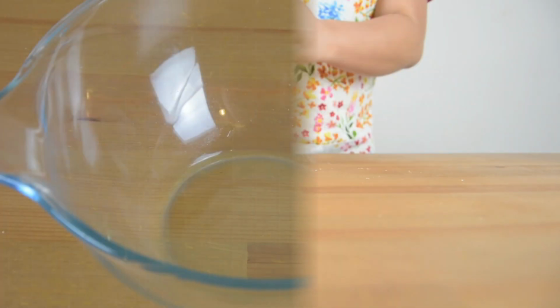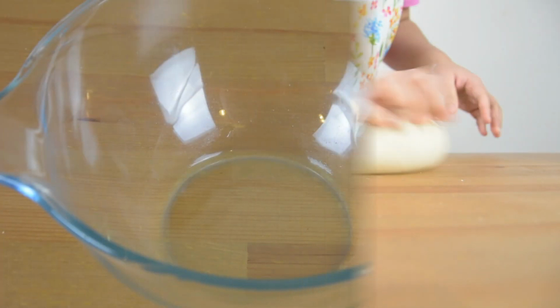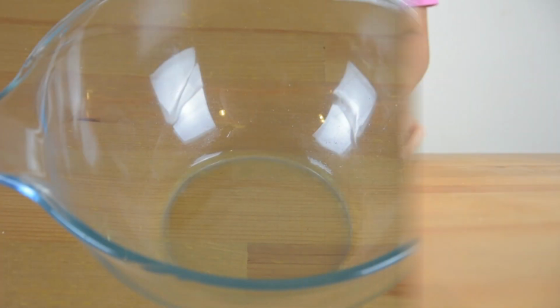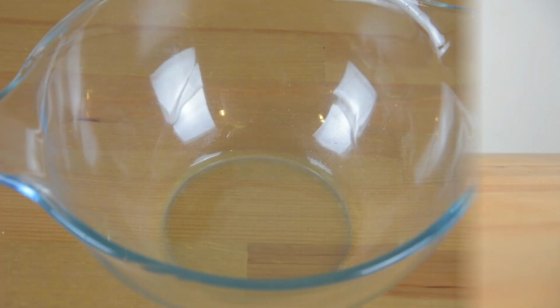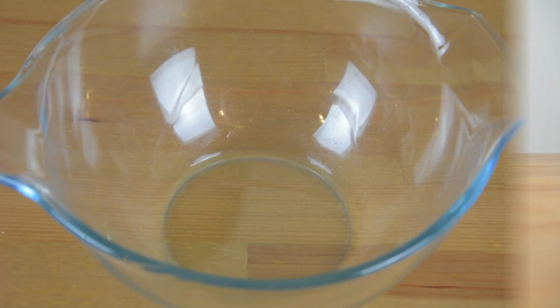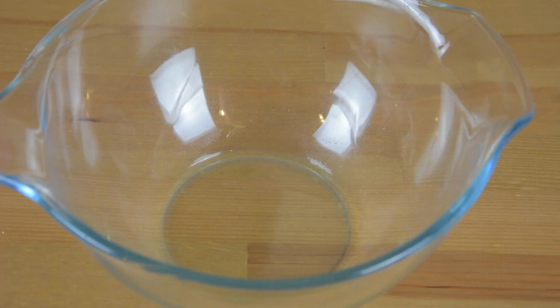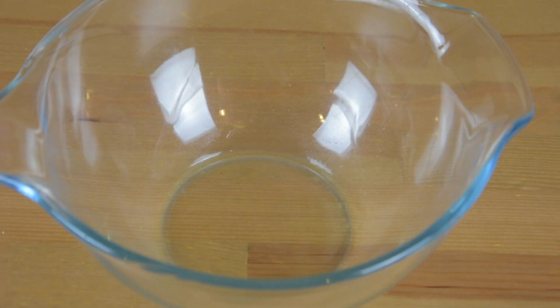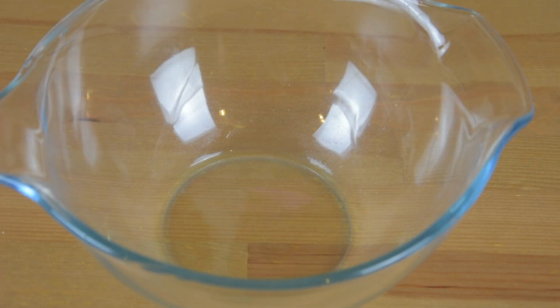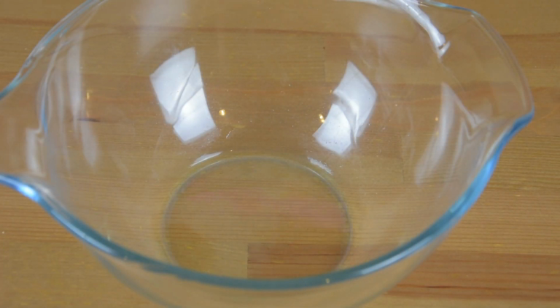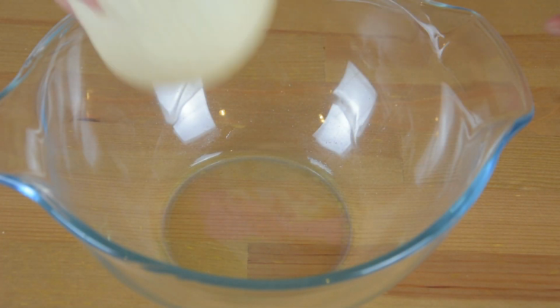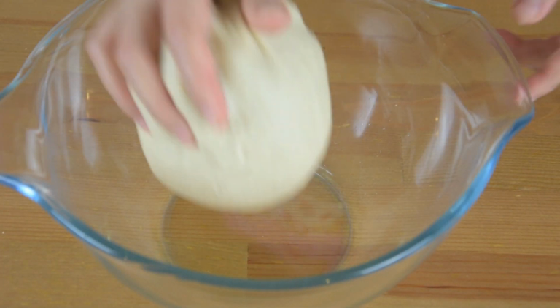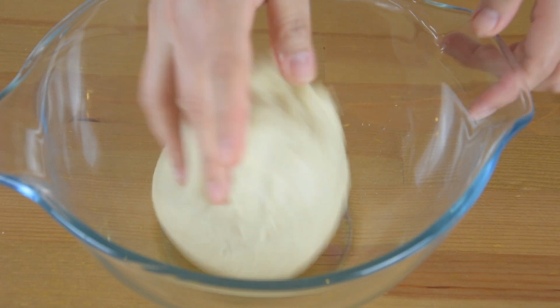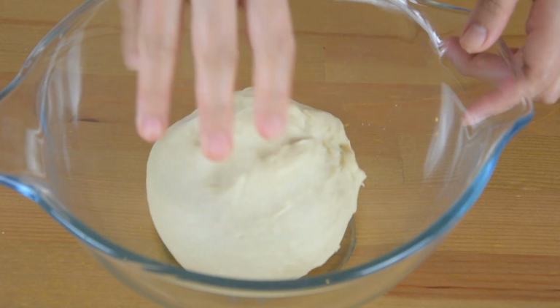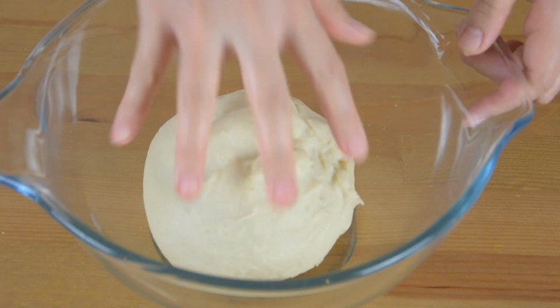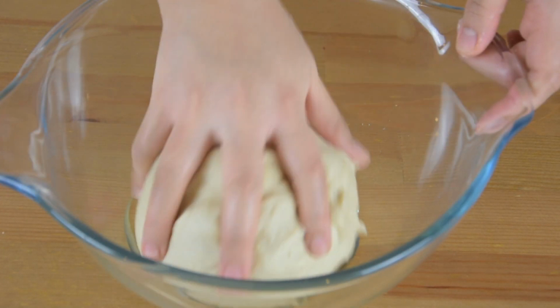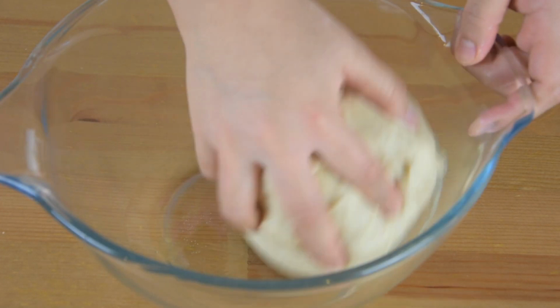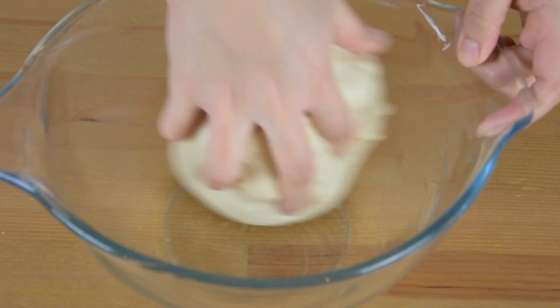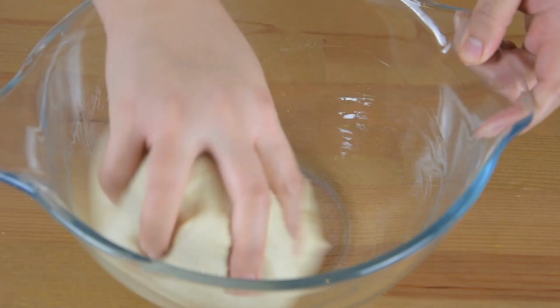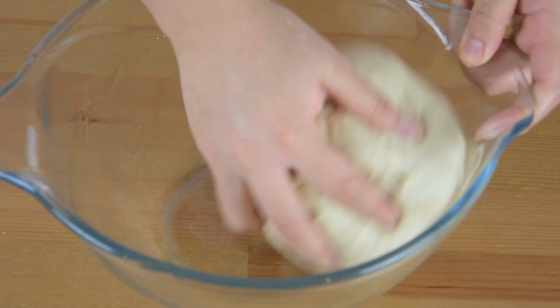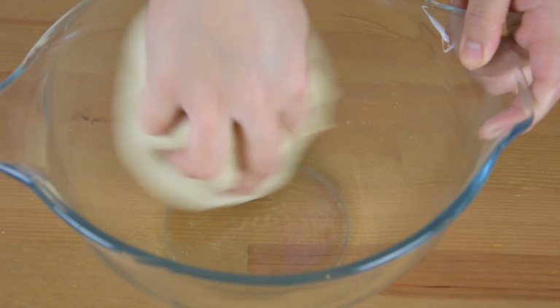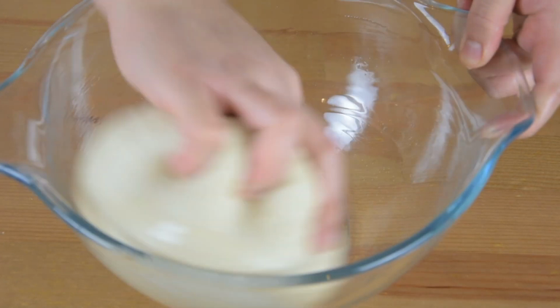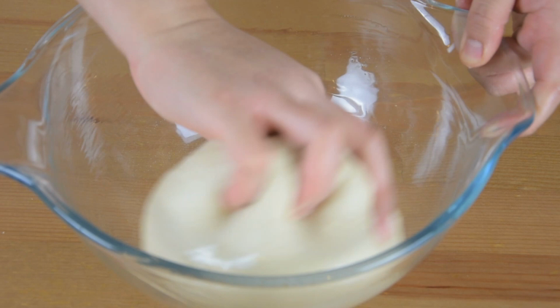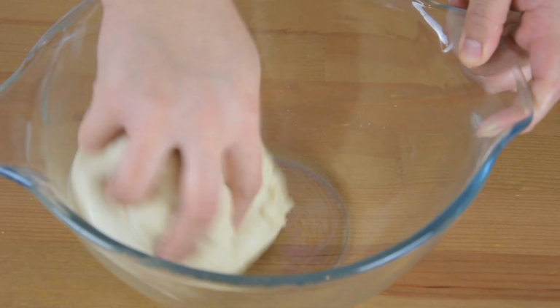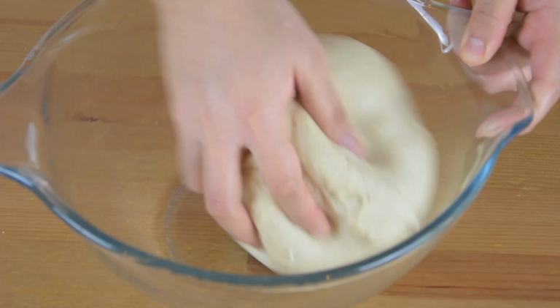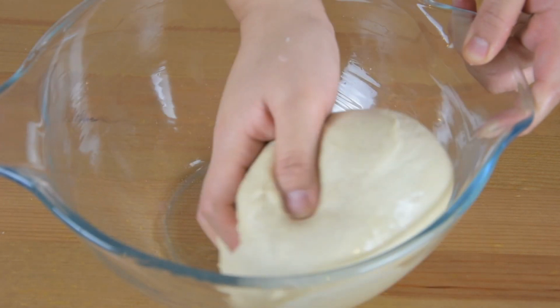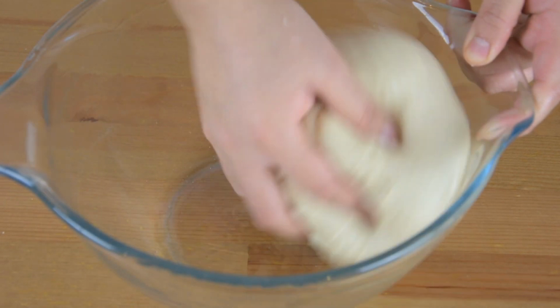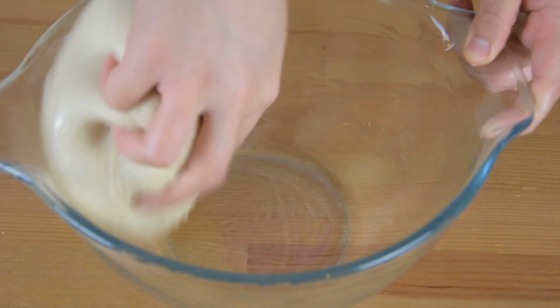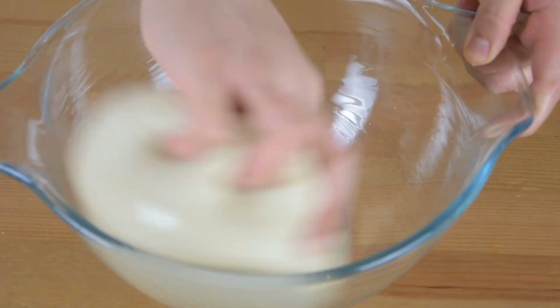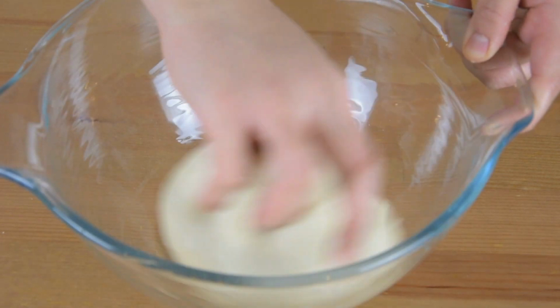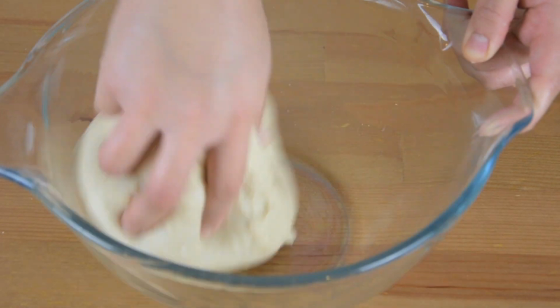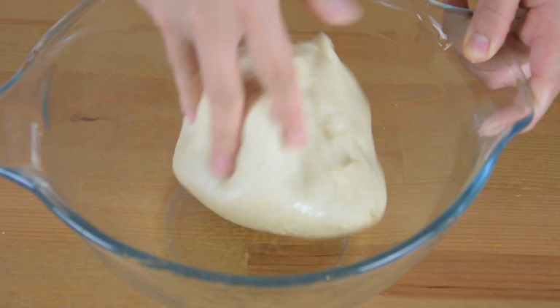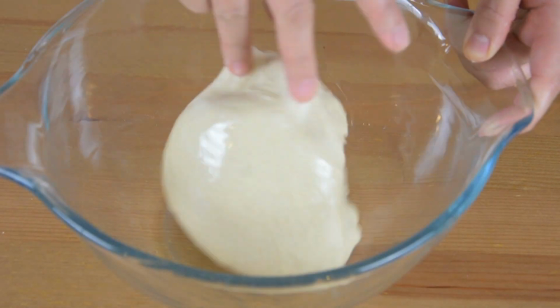Transfer it into a greased bowl and let it rest for about 1 hour until it has doubled in size.